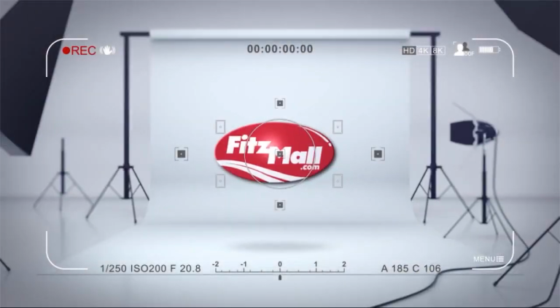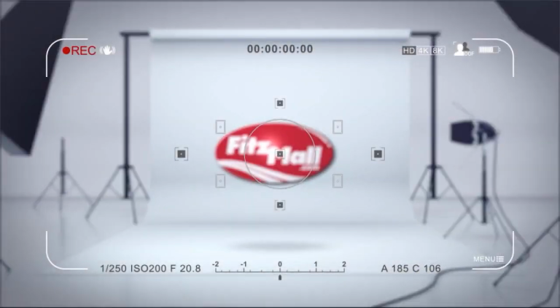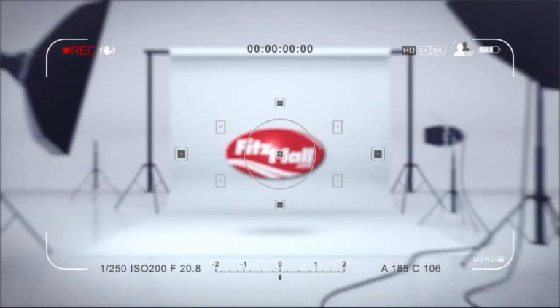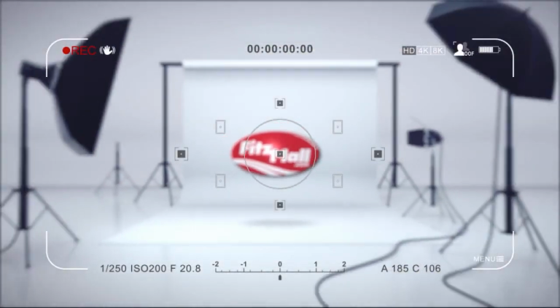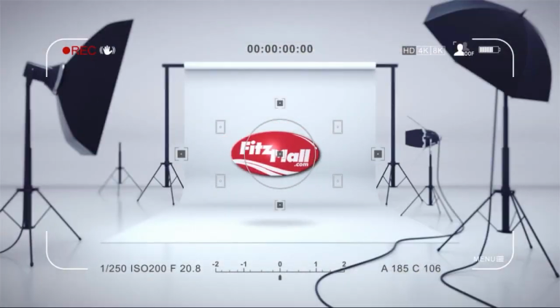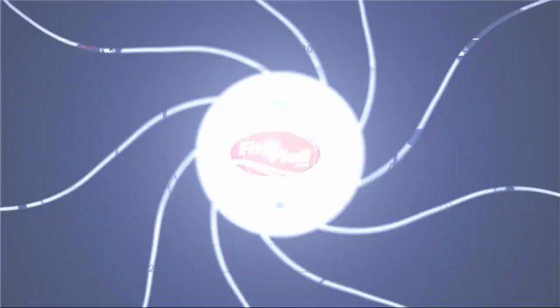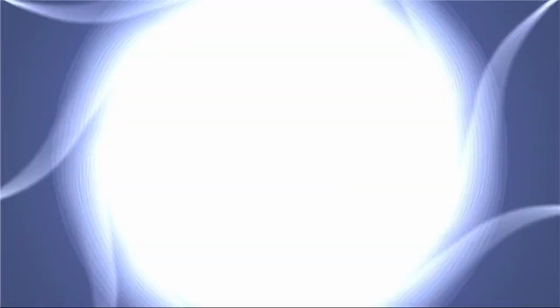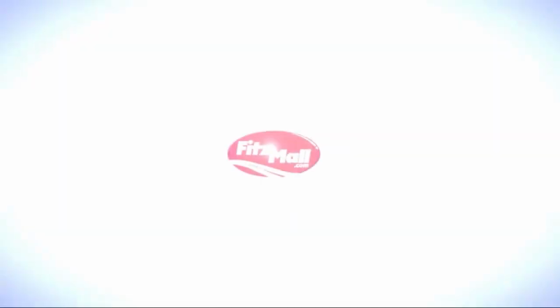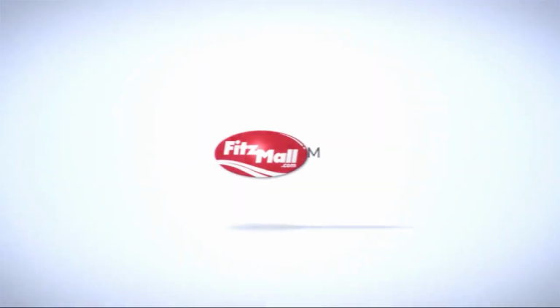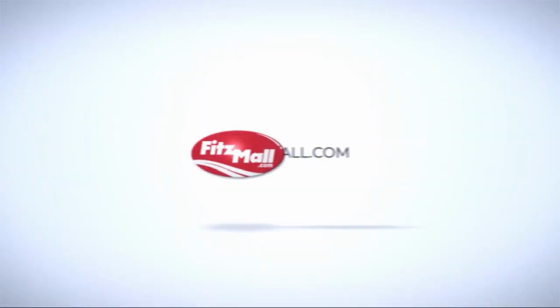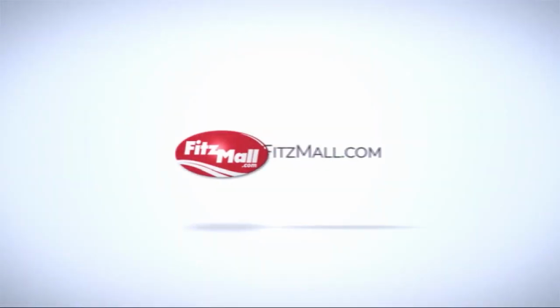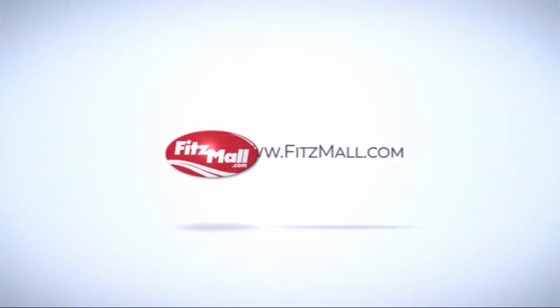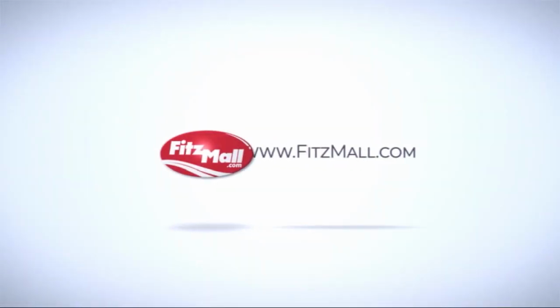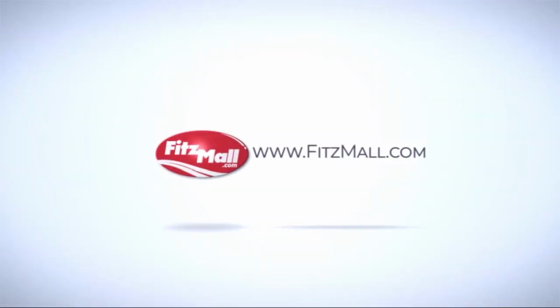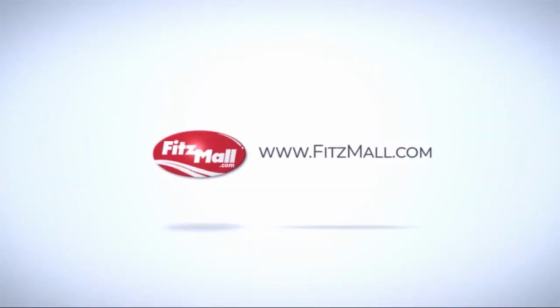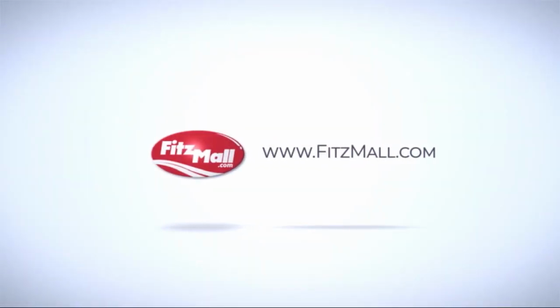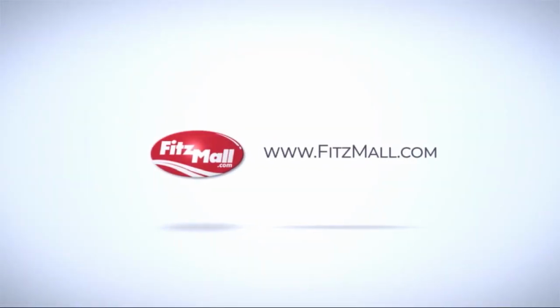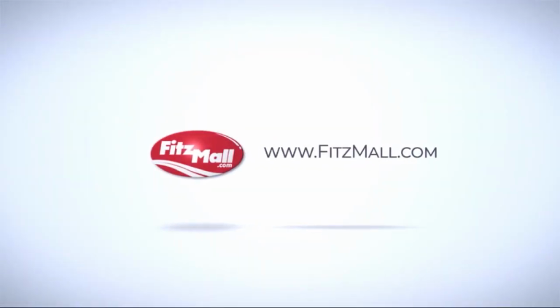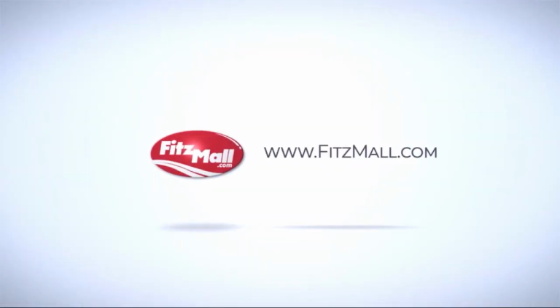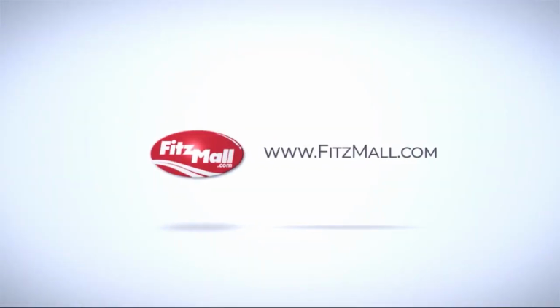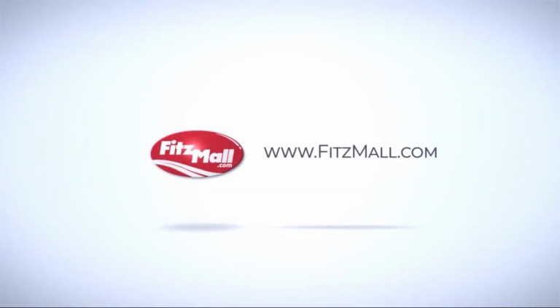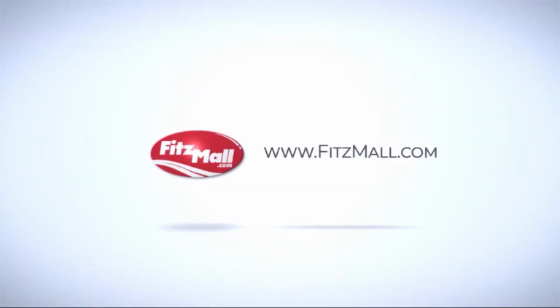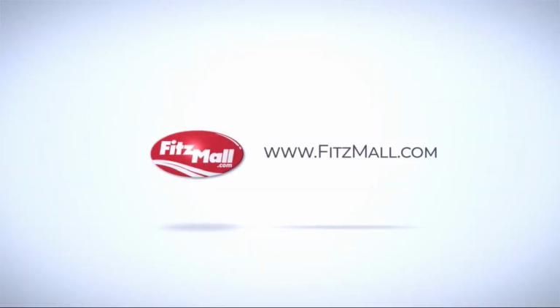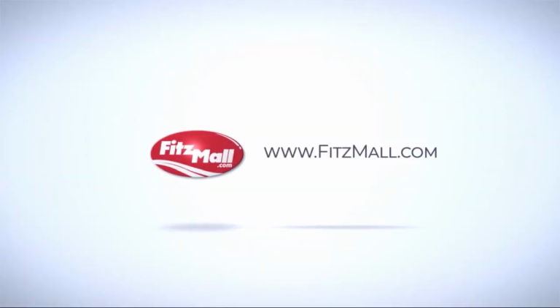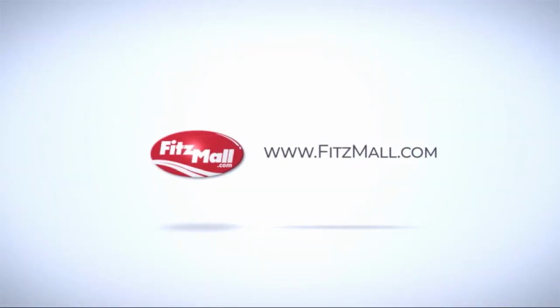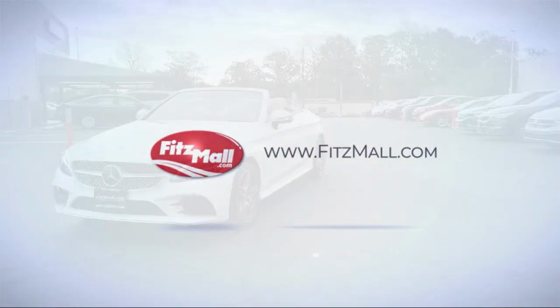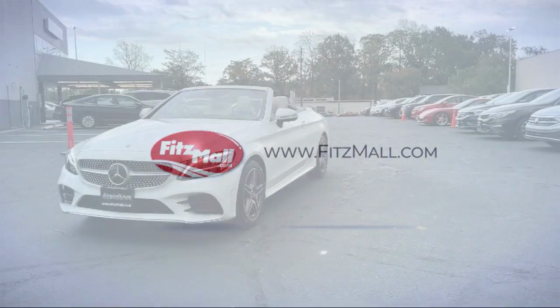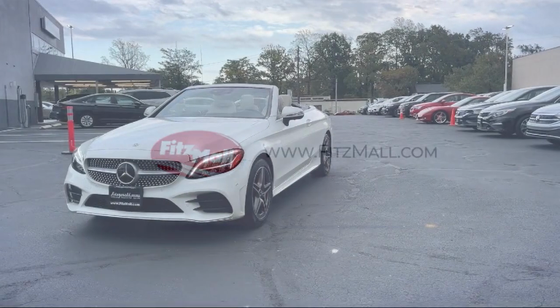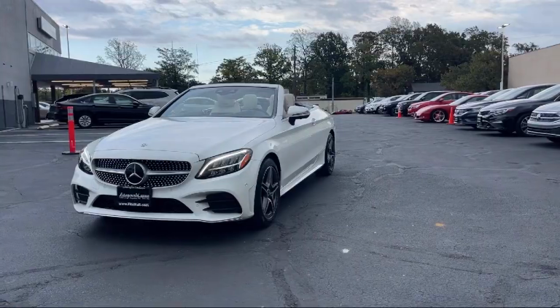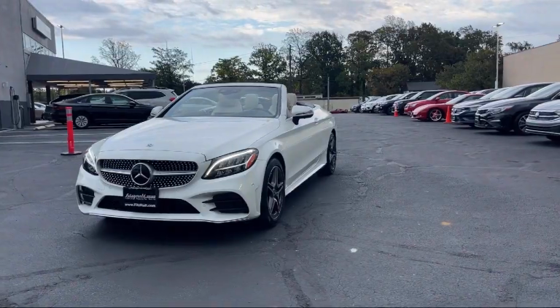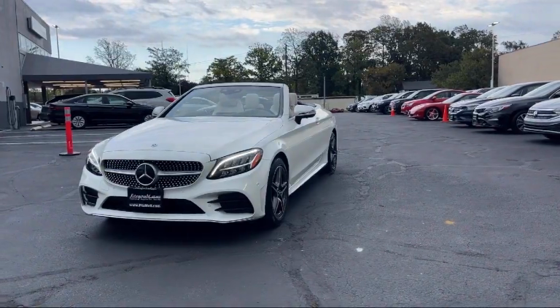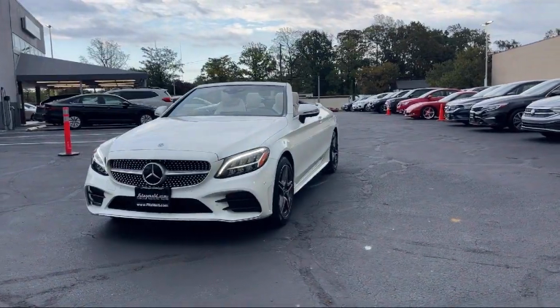For over 55 years, the Fitzway has been satisfying customers time and time again.